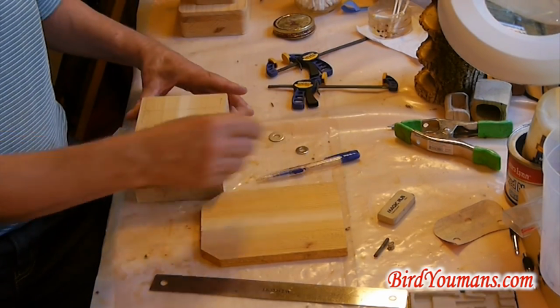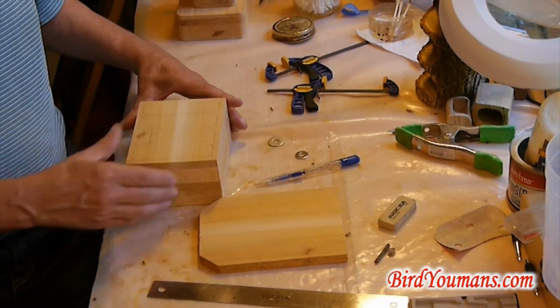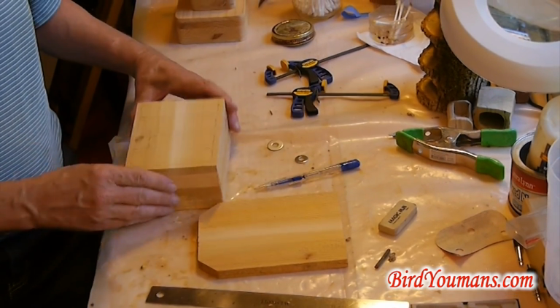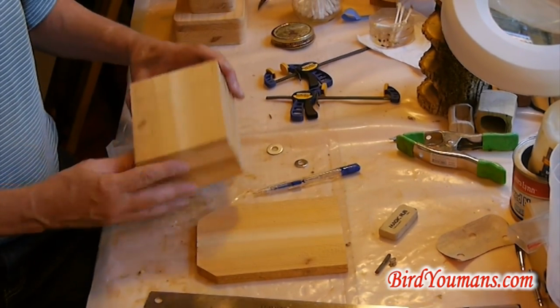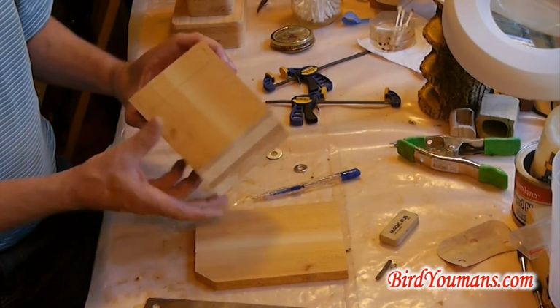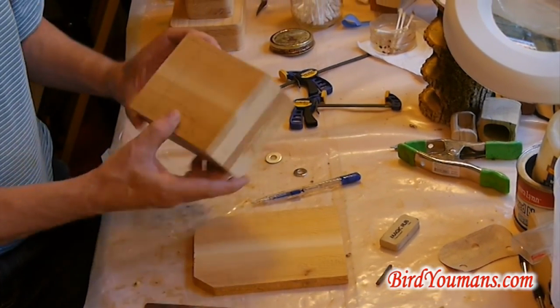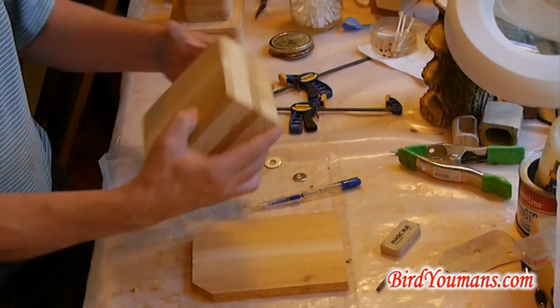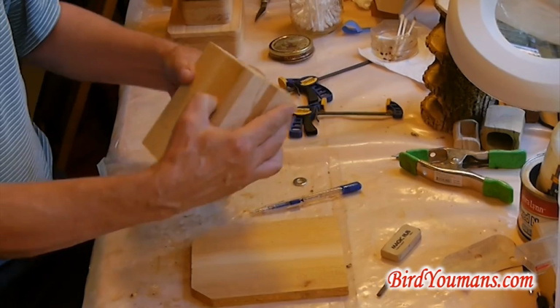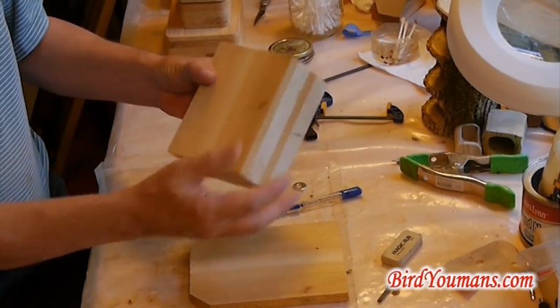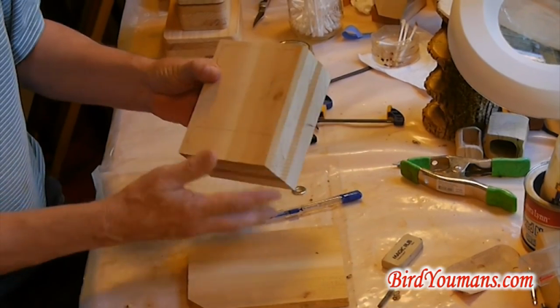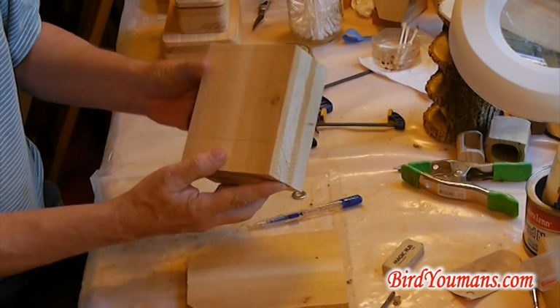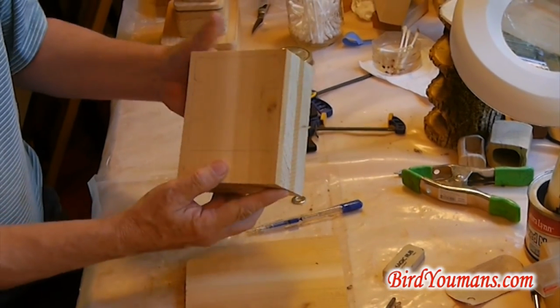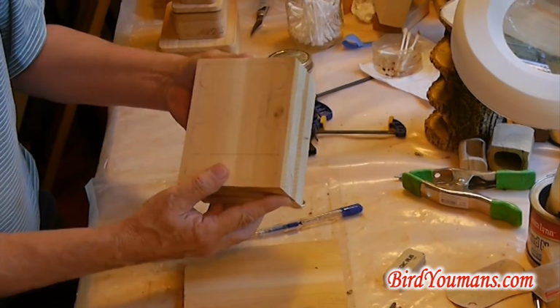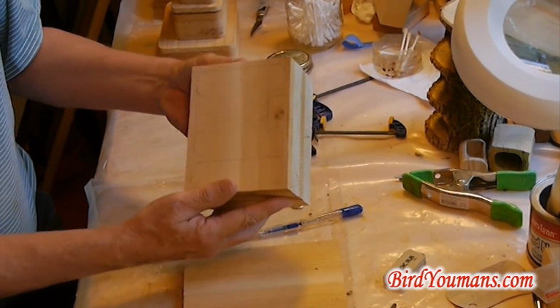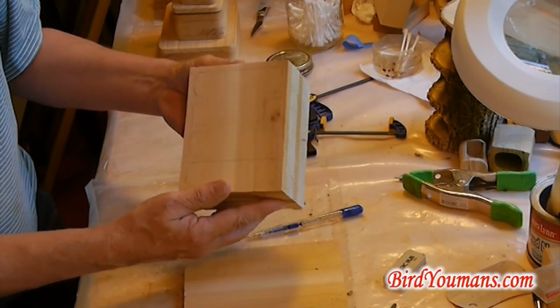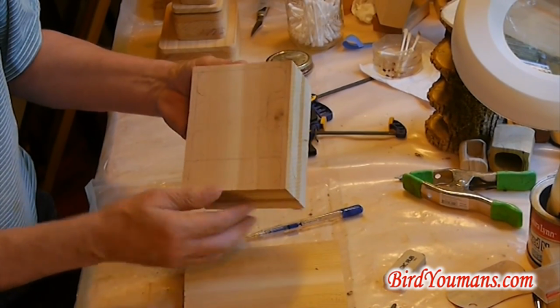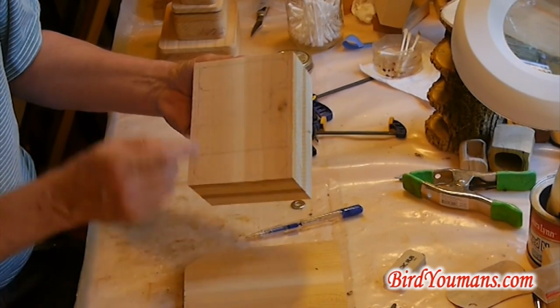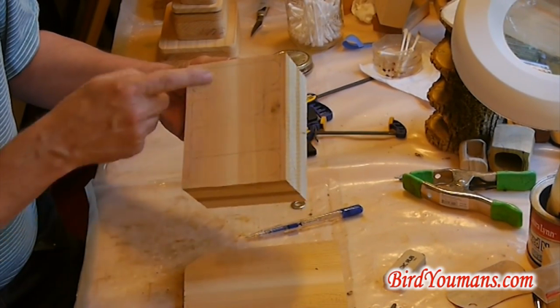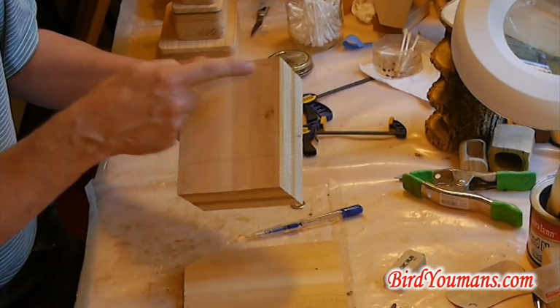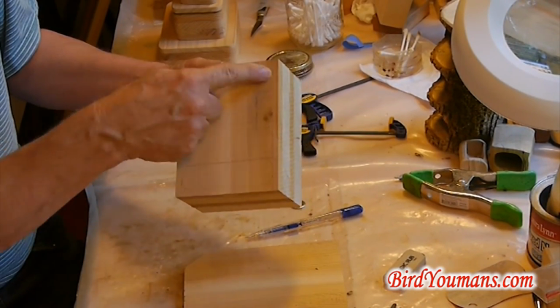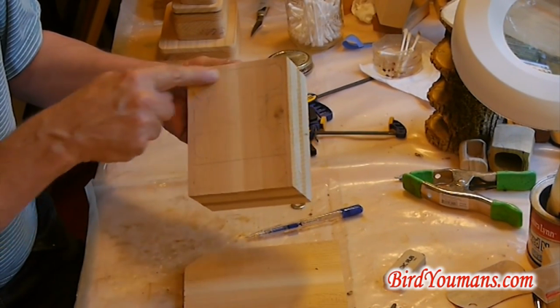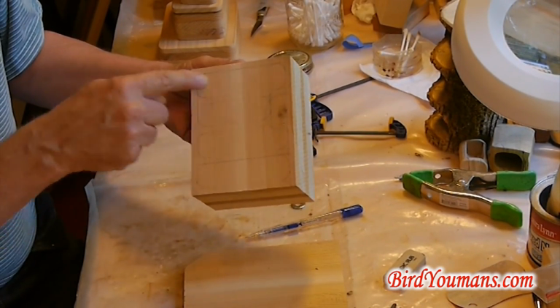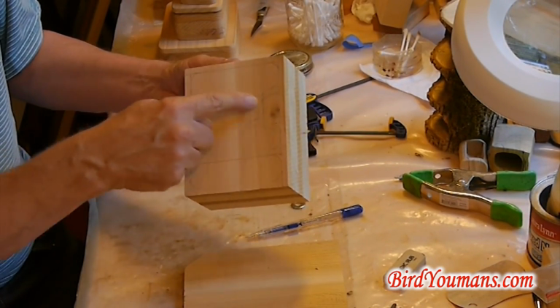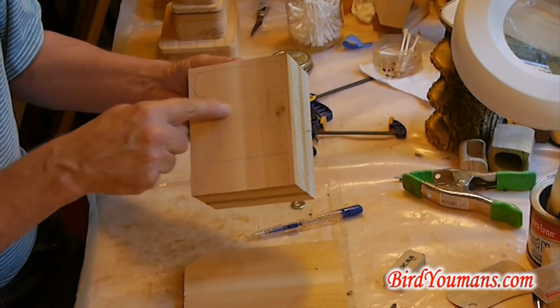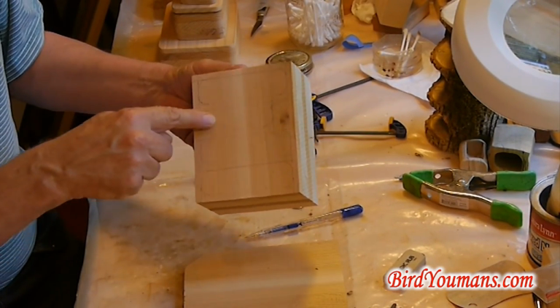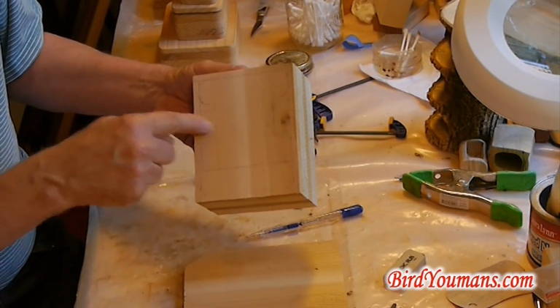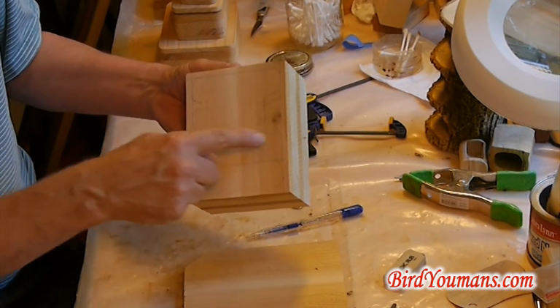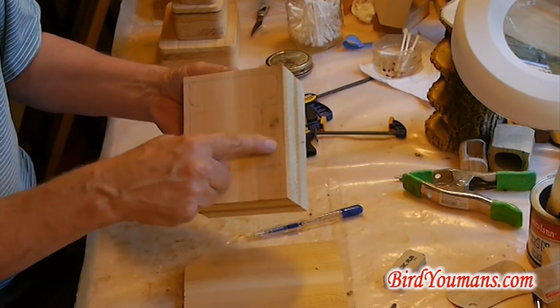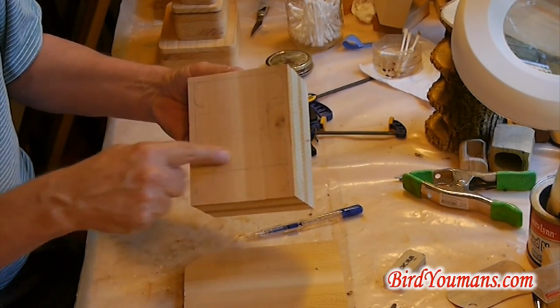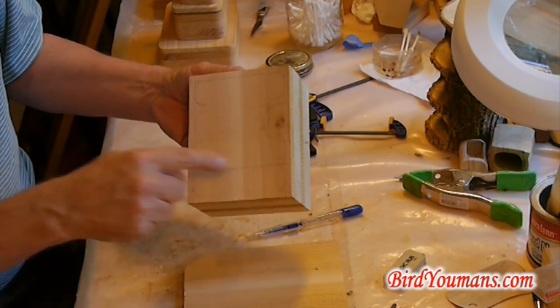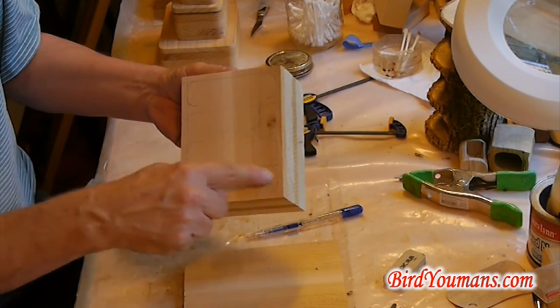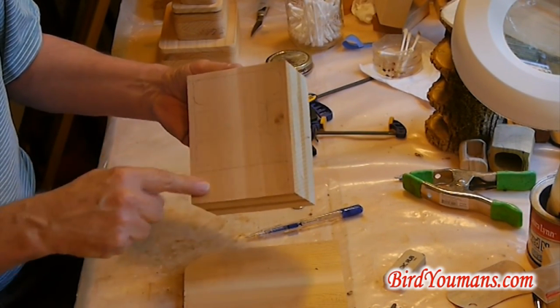Alright, so there's my final design — drawer, drawer, drawer, drawer.